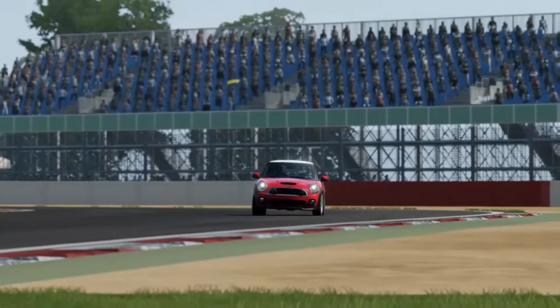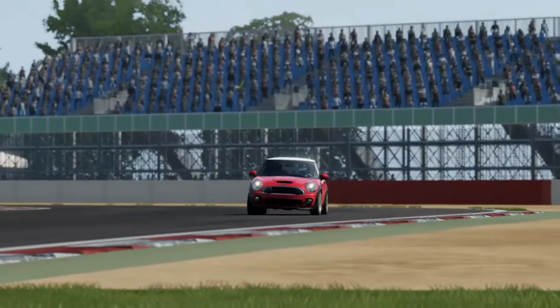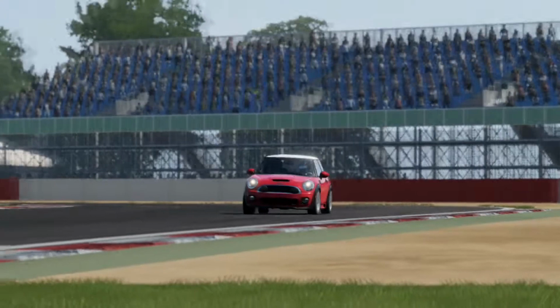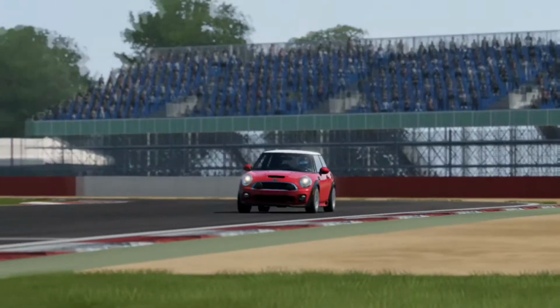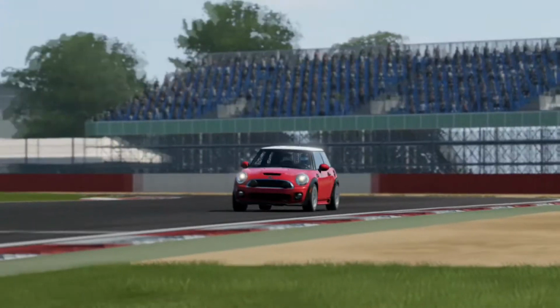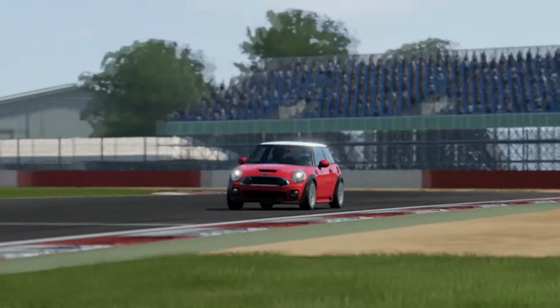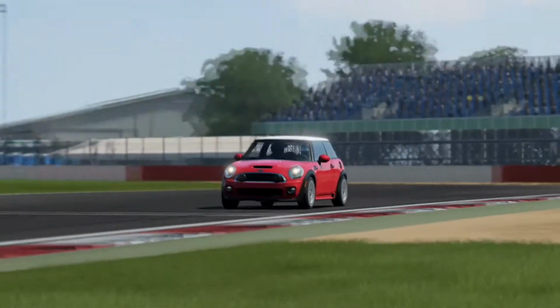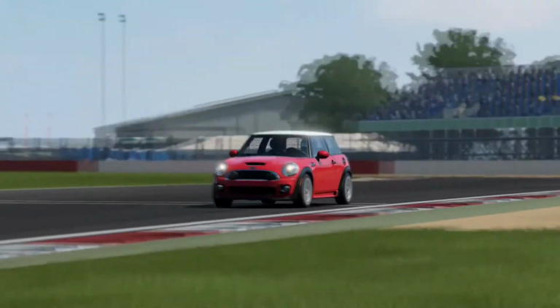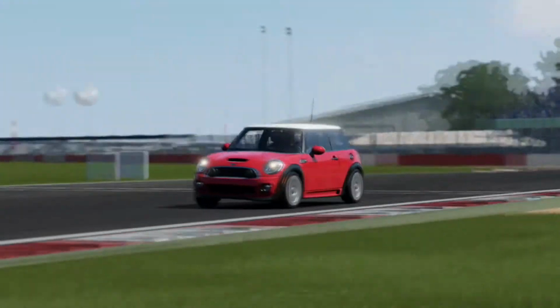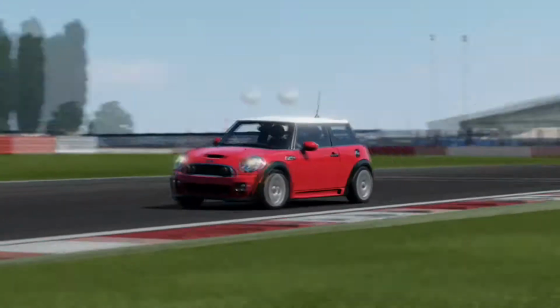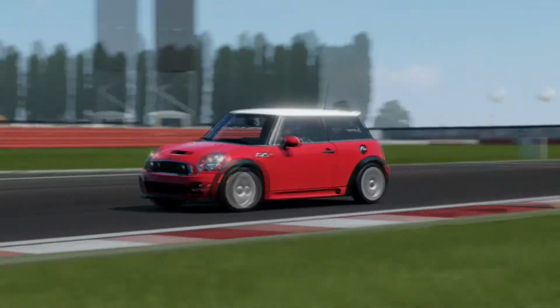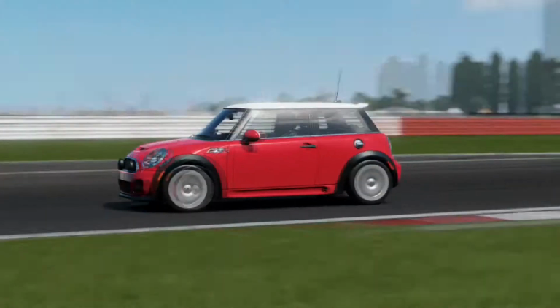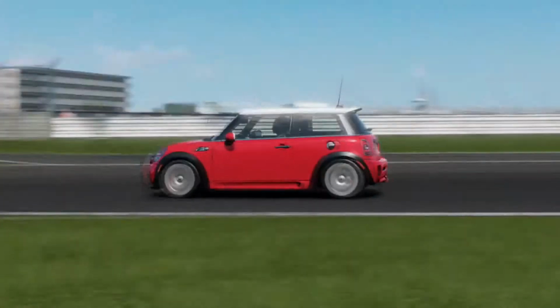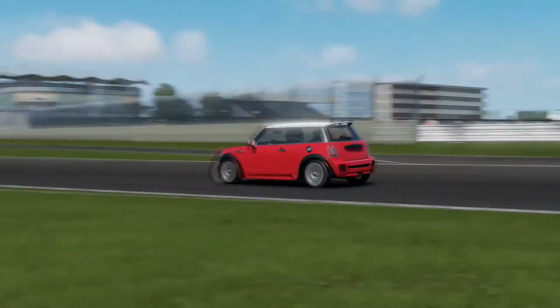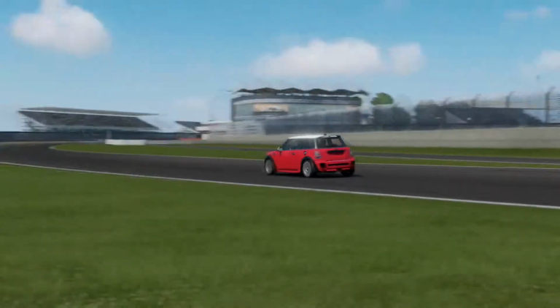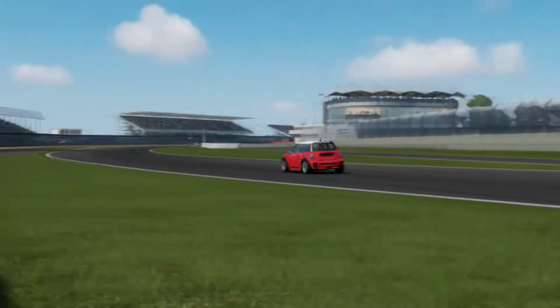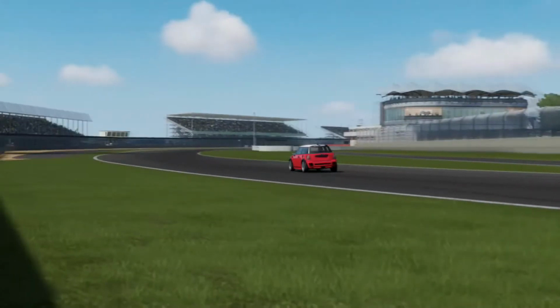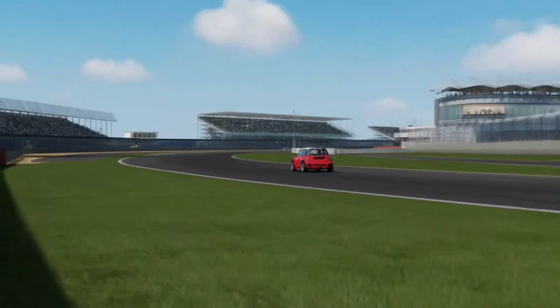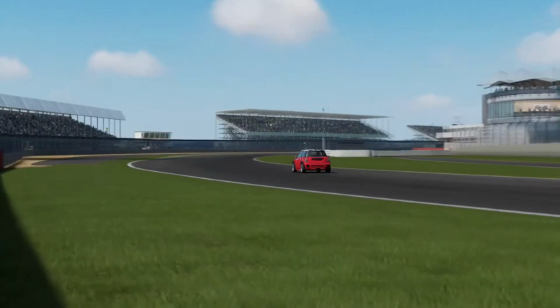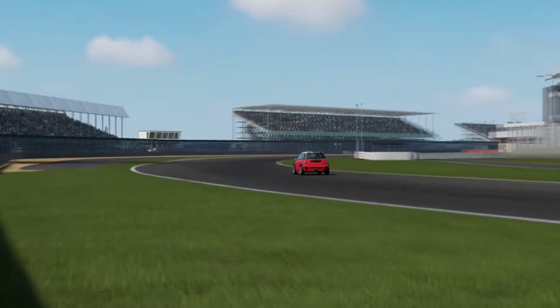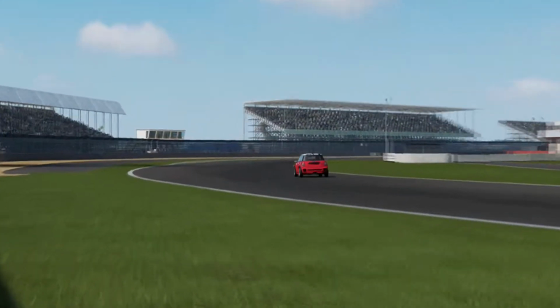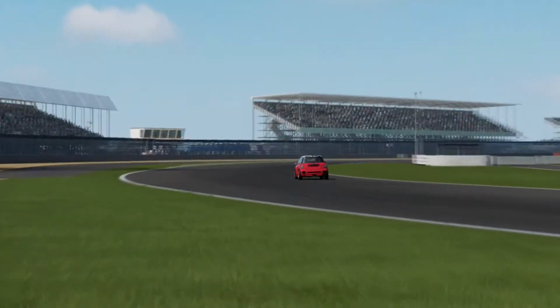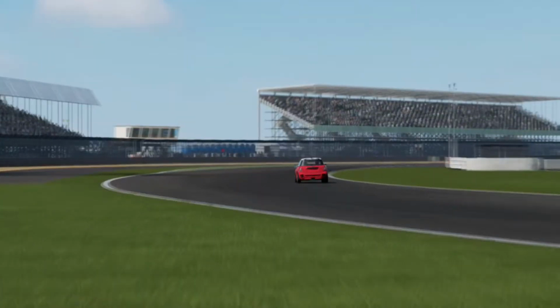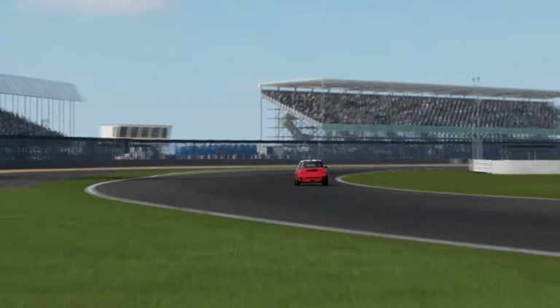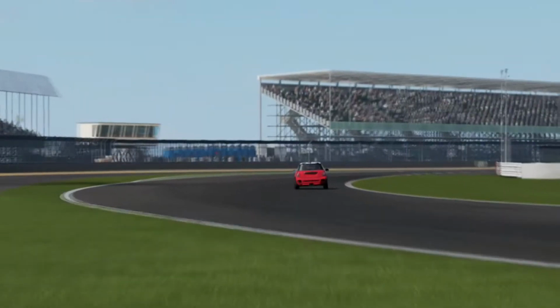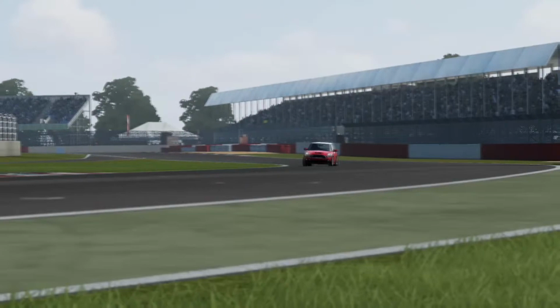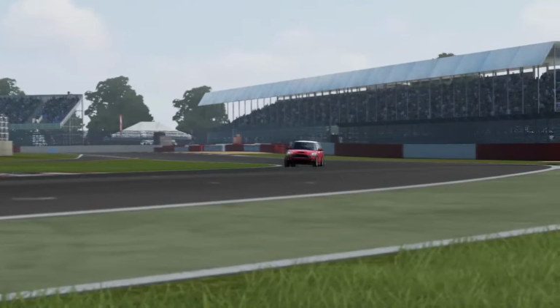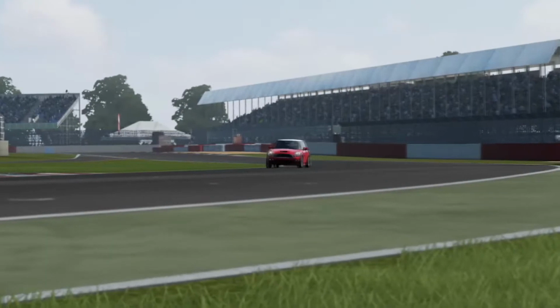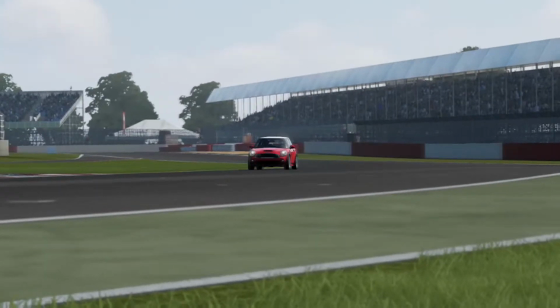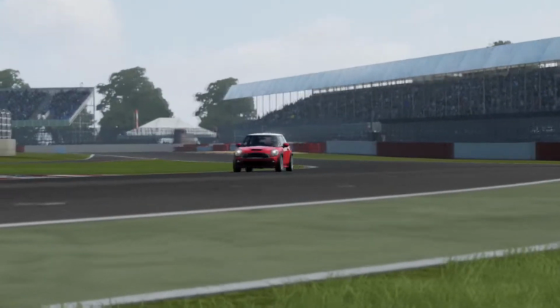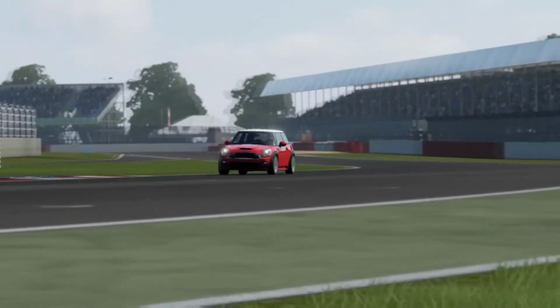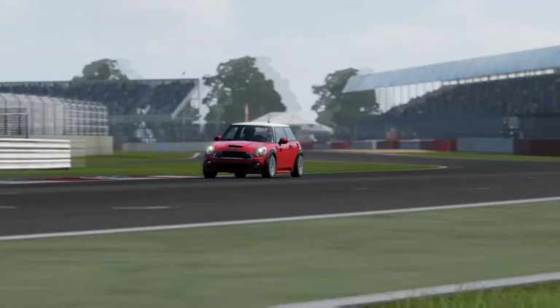Nowadays in 2019, it has a turbocharged inline-four producing 190 horsepower and 207 lb-ft of torque. This thing does 0 to 60 in under six and a half seconds with front-wheel drive.